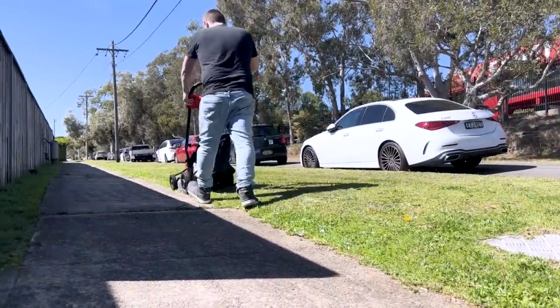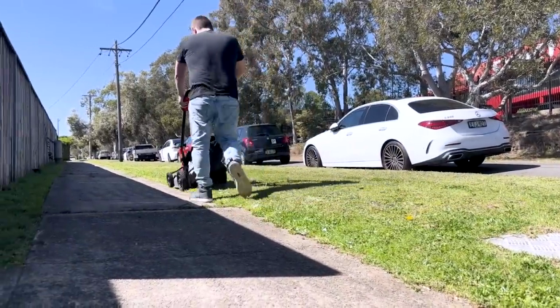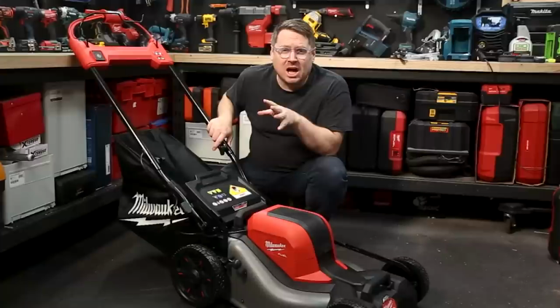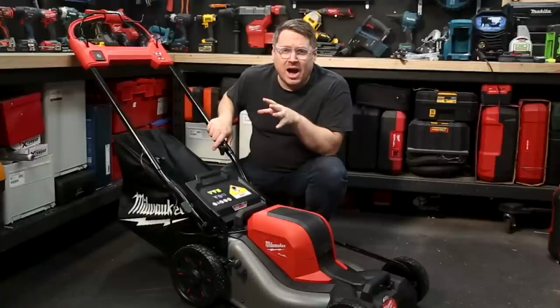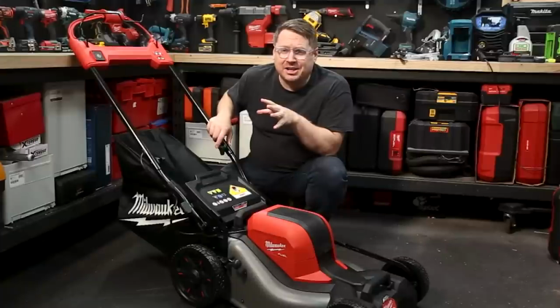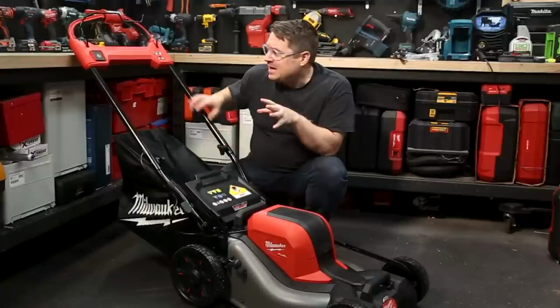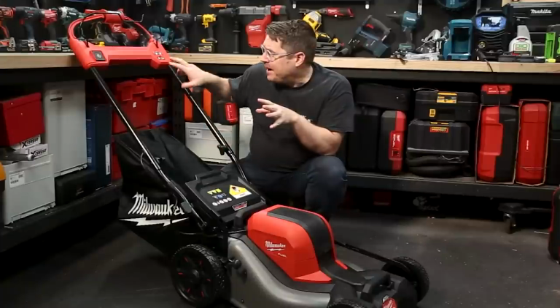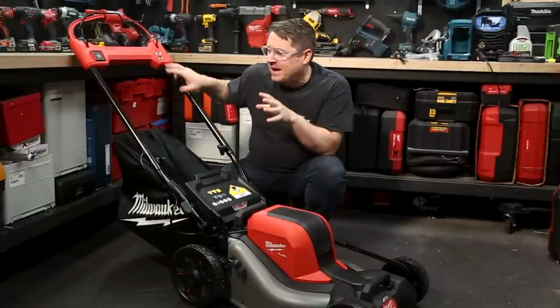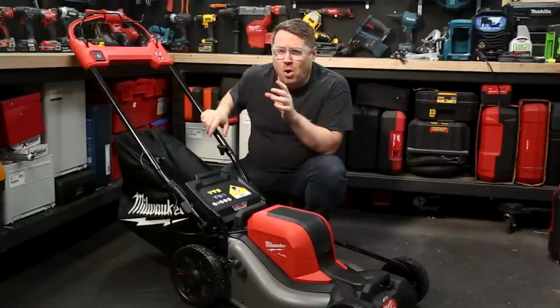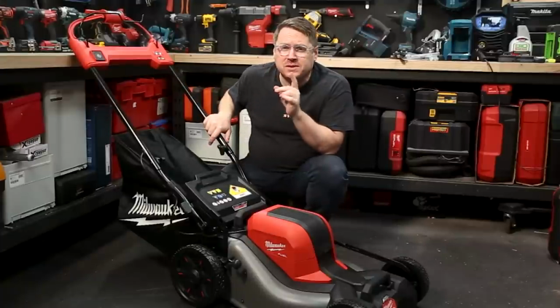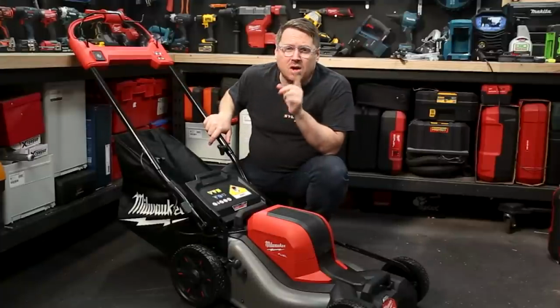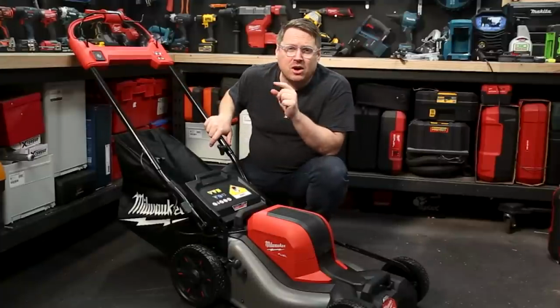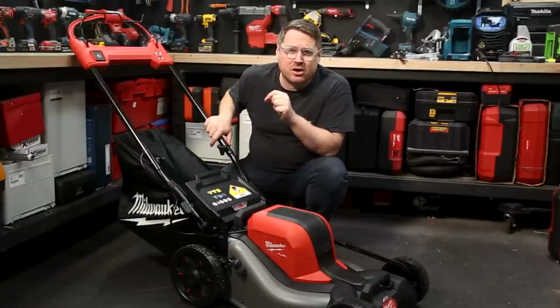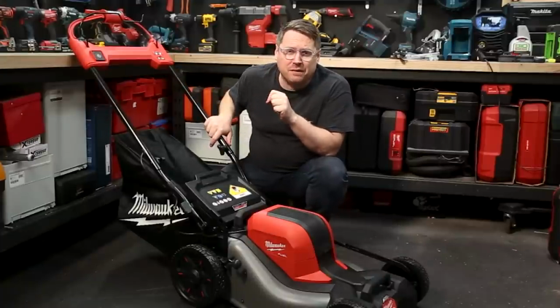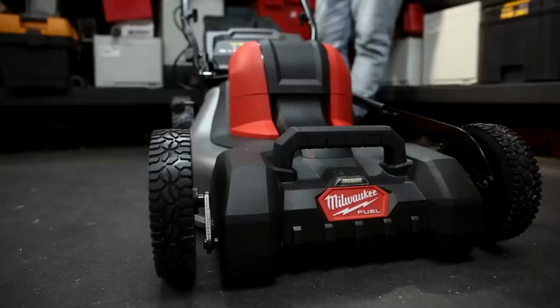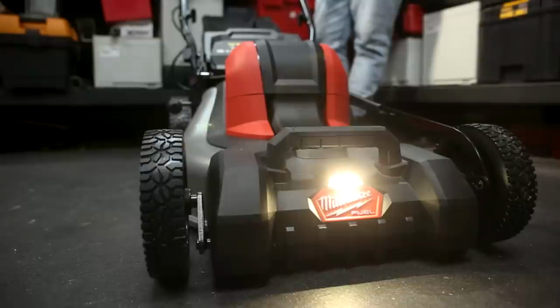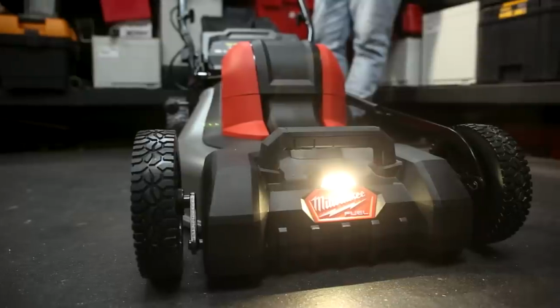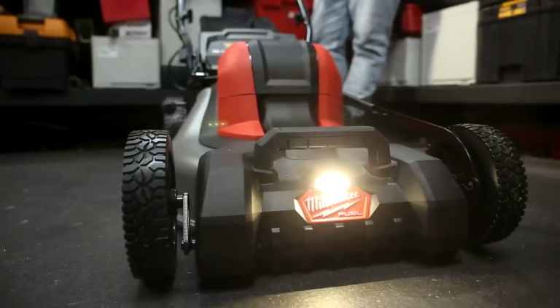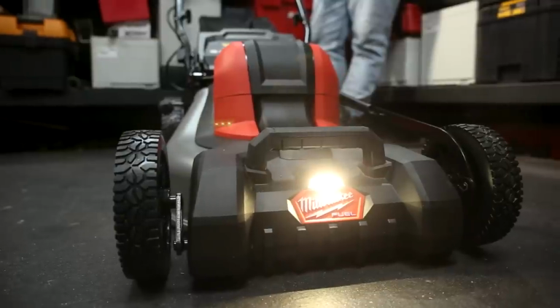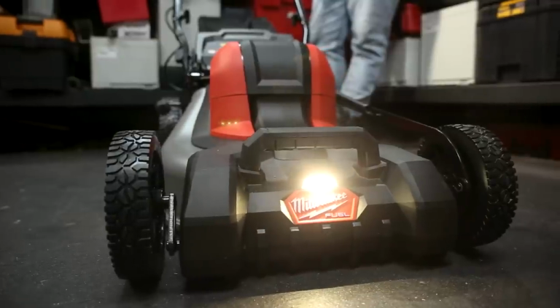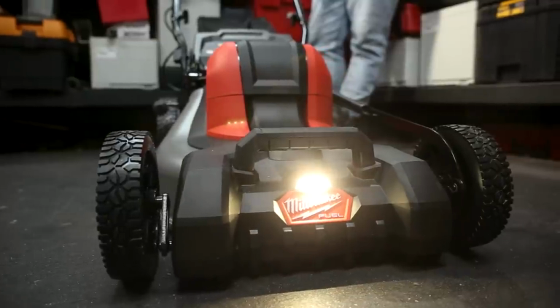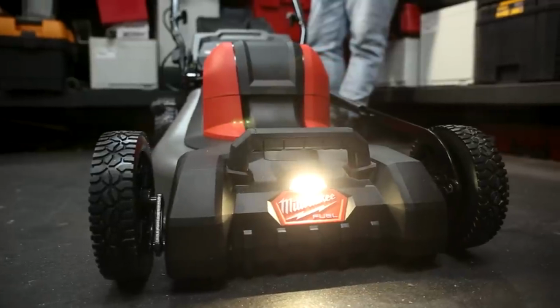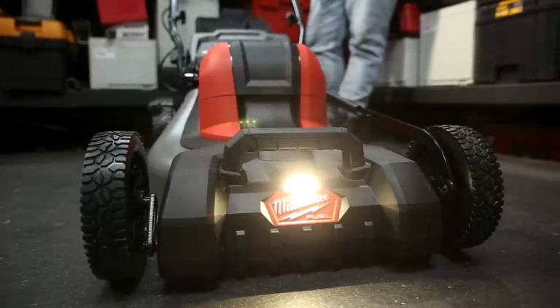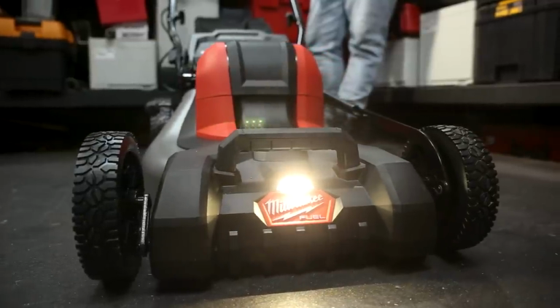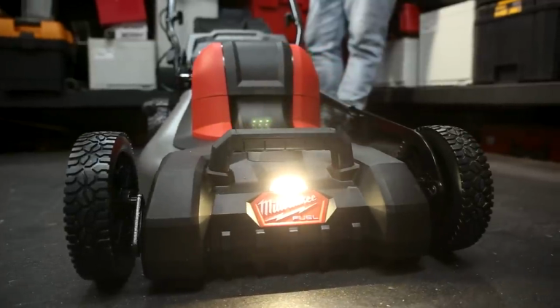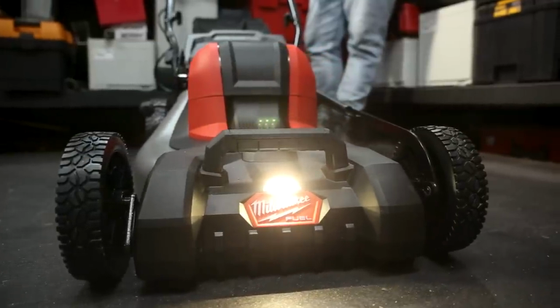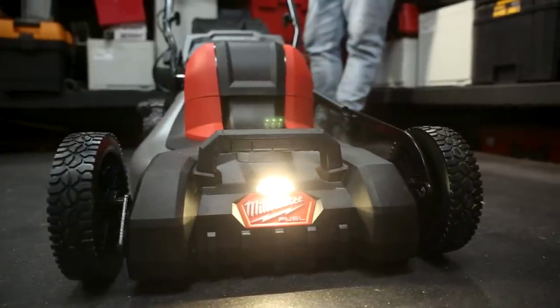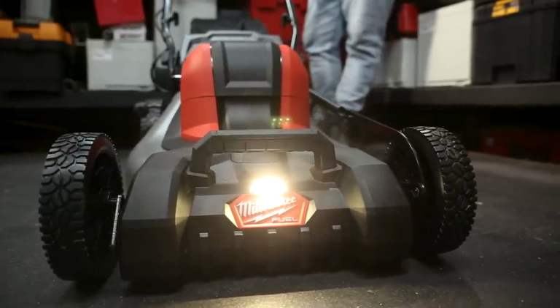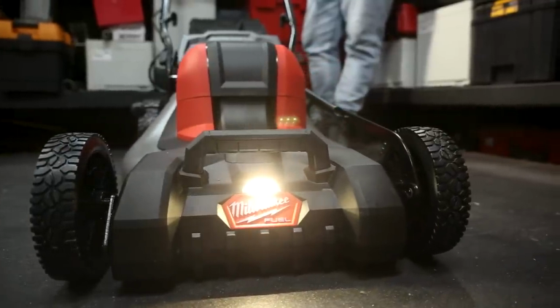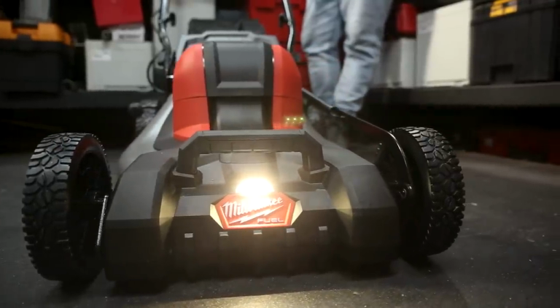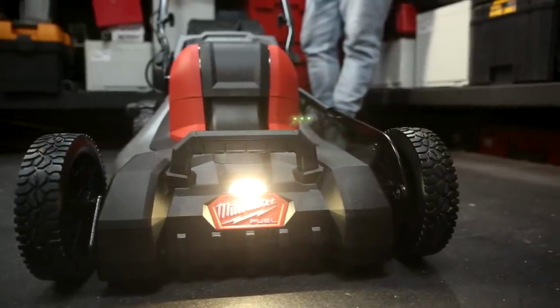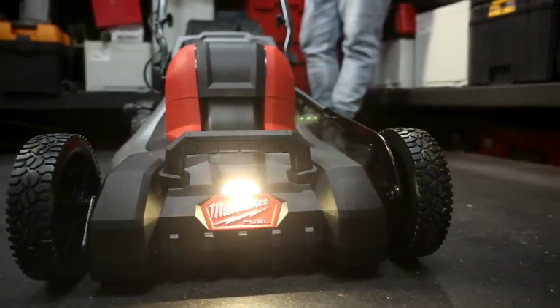If you're mowing in low light conditions, the other button there toggles the light on and off. Compared to the larger model which had lights all the way around, this one just has one larger light on the front.